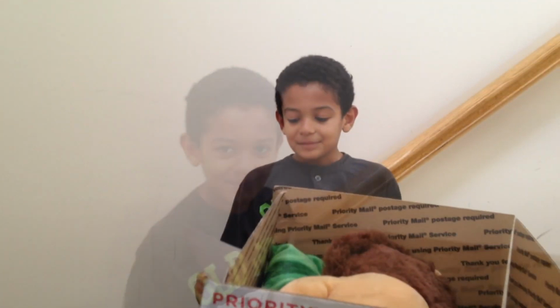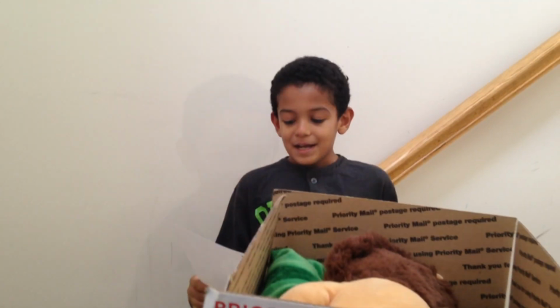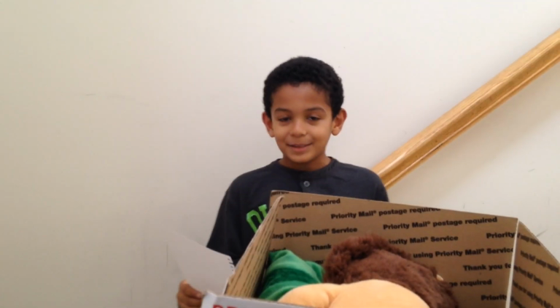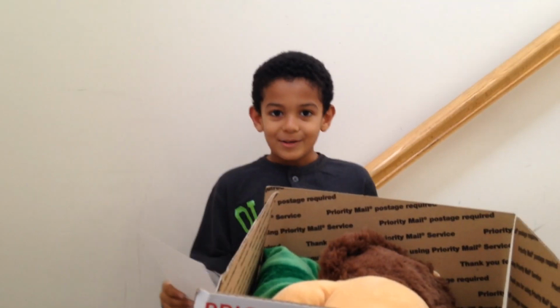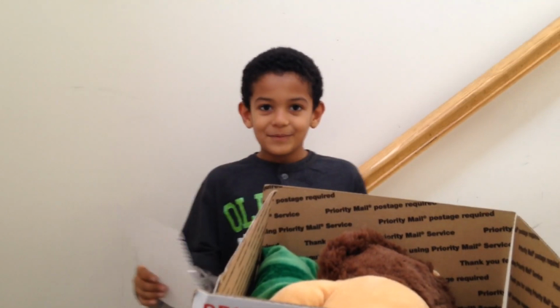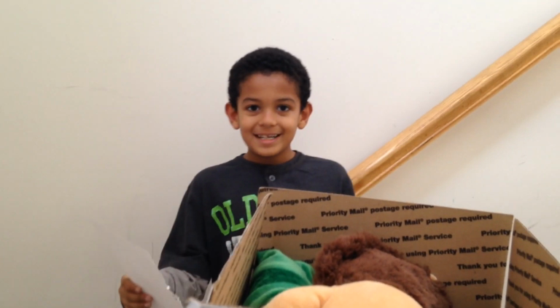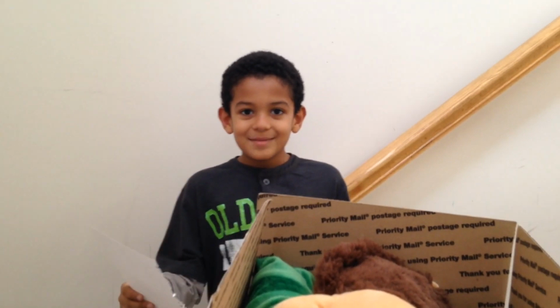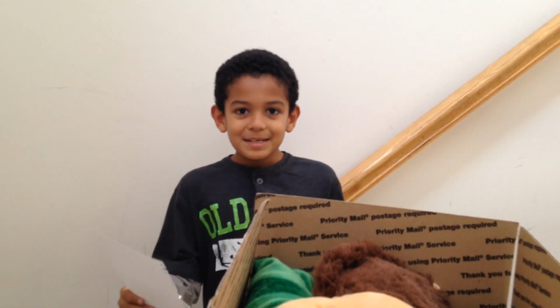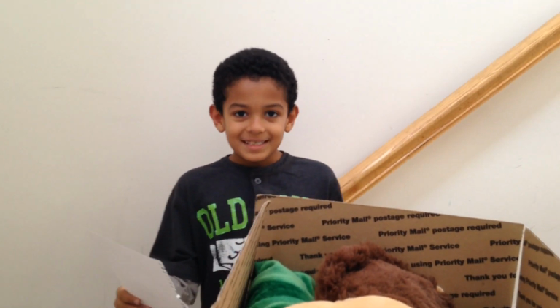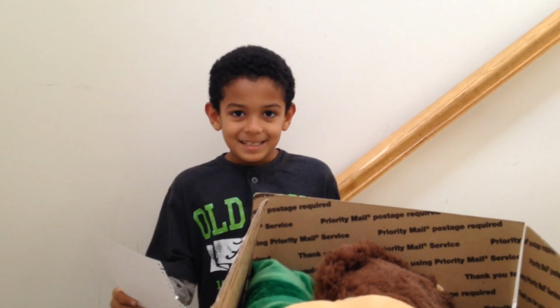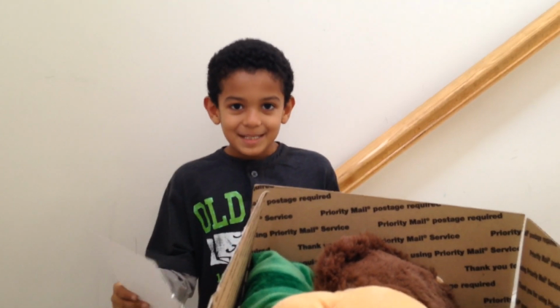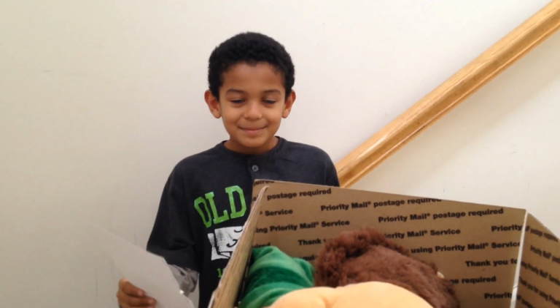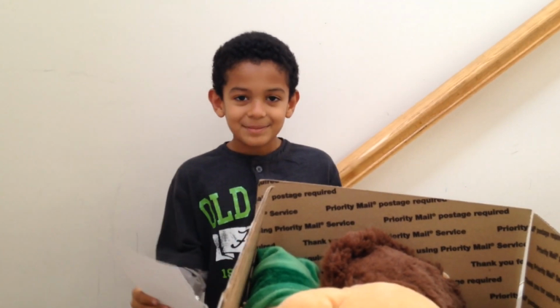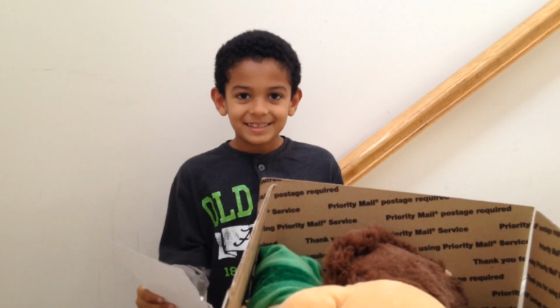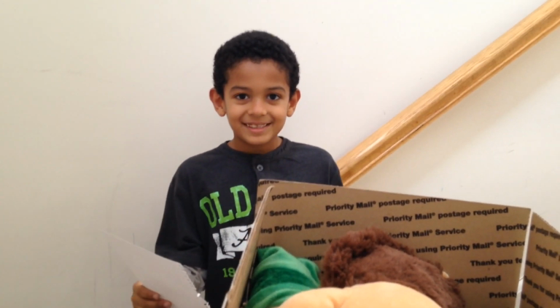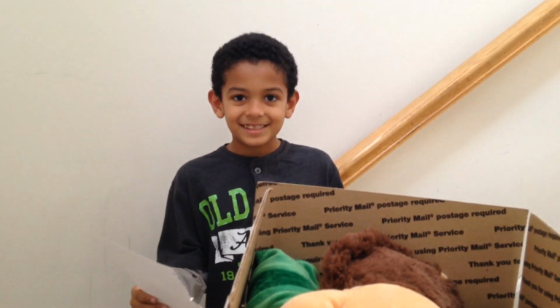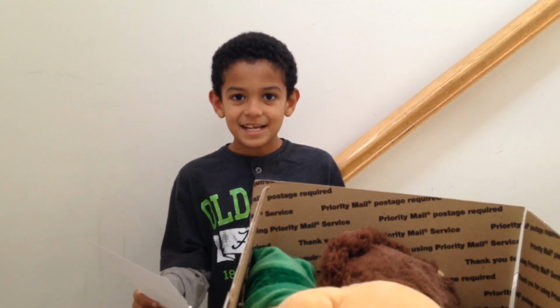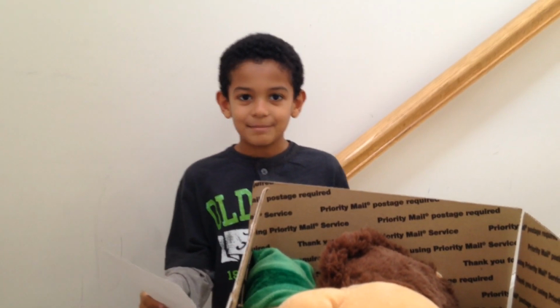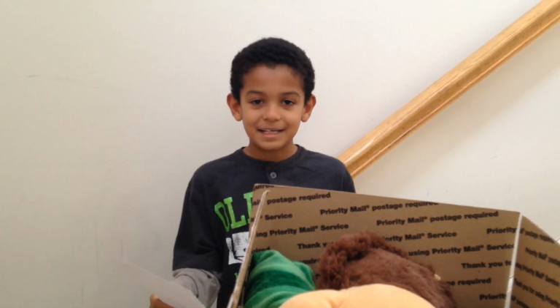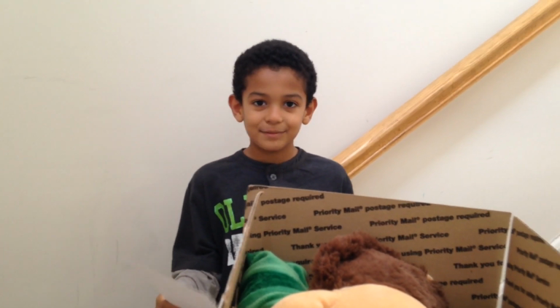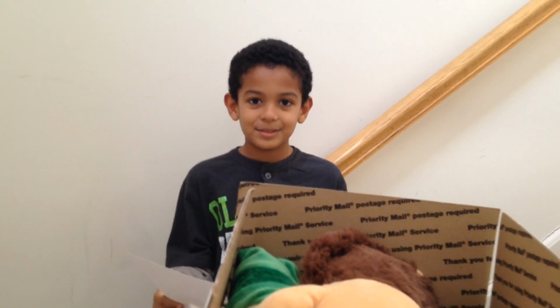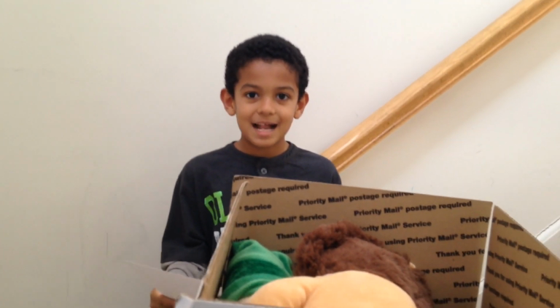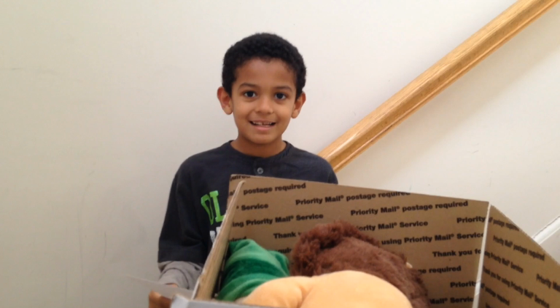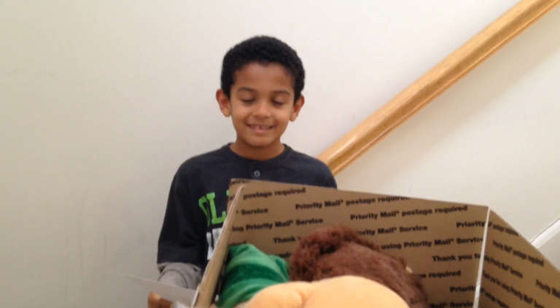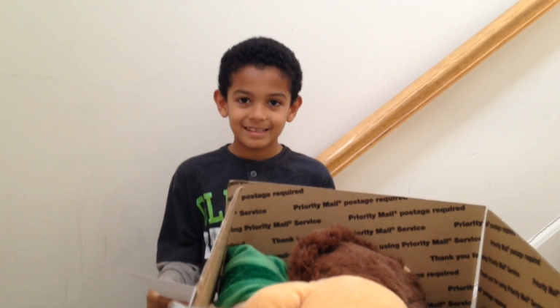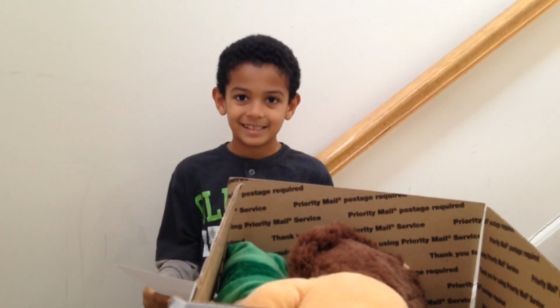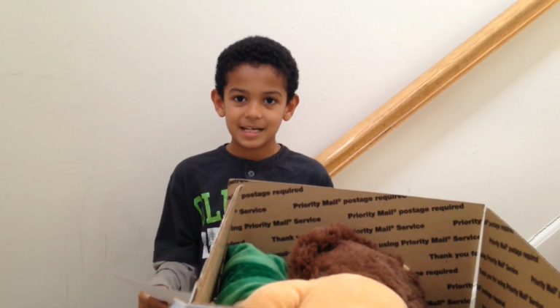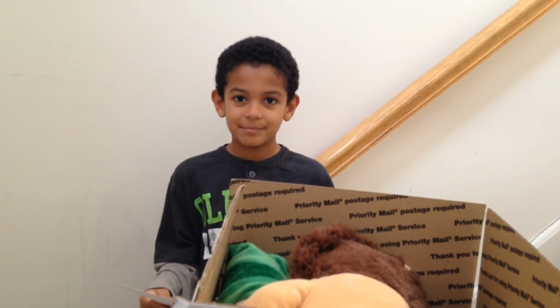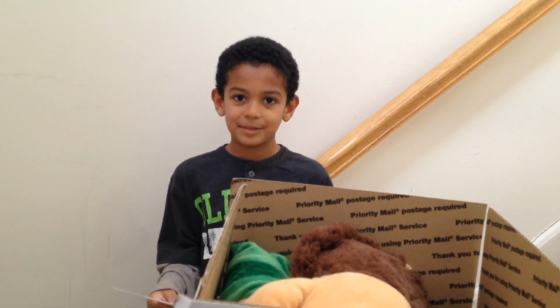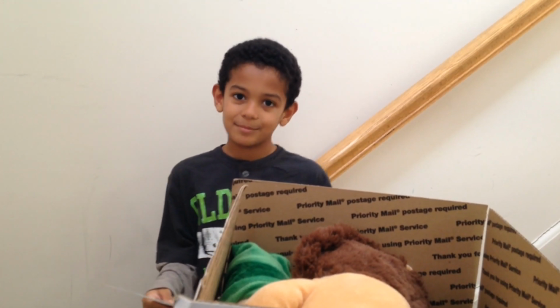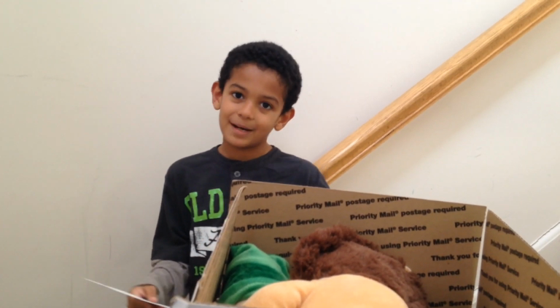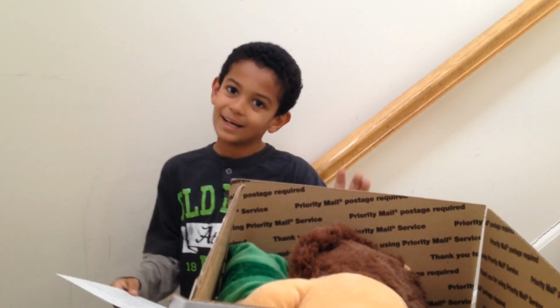Sorry, I forgot to mention Jacob's brother Sam — shoutout to Sam! Goodbye.